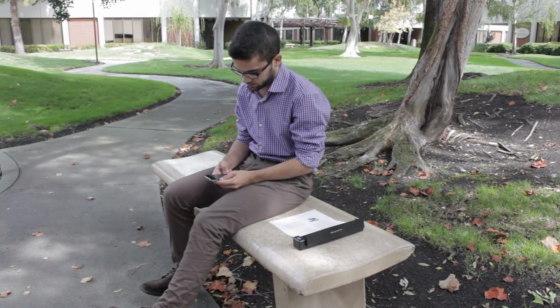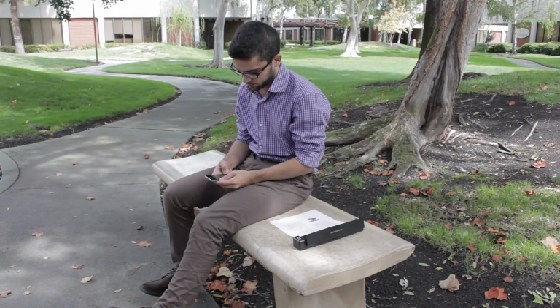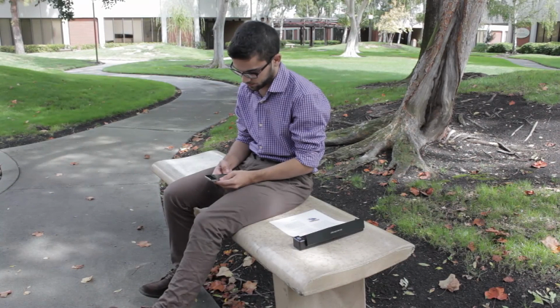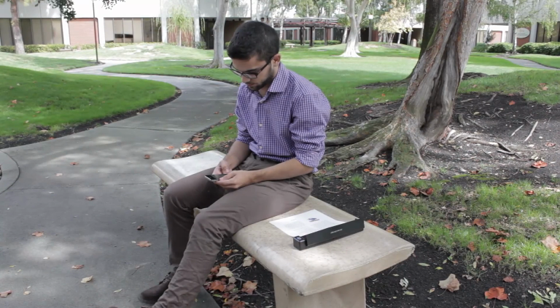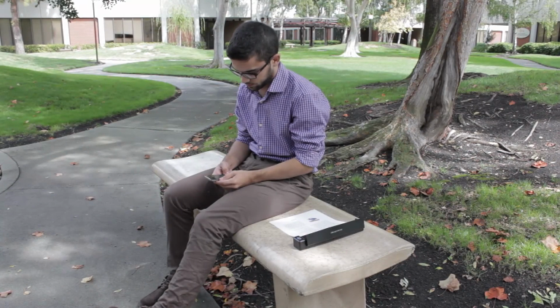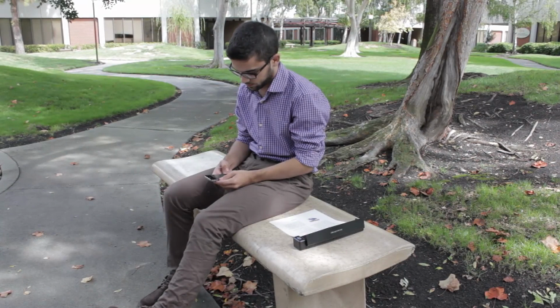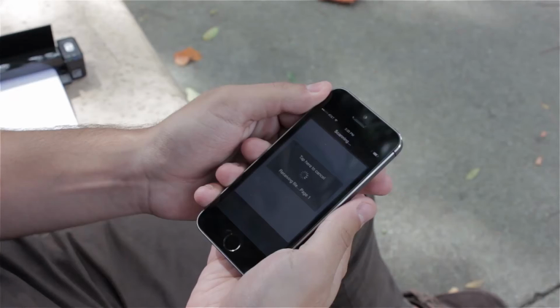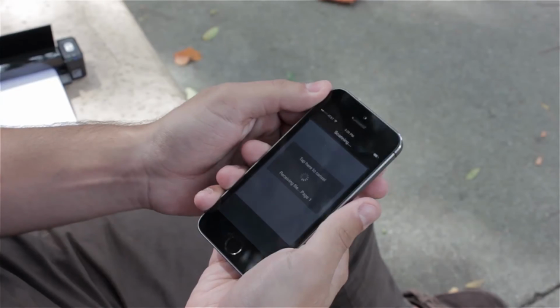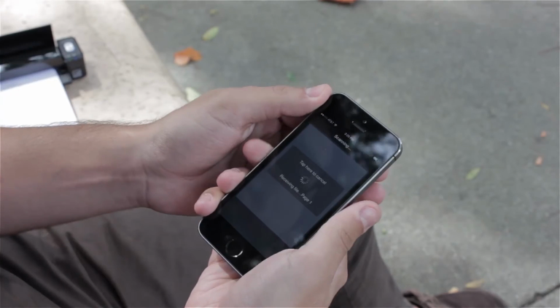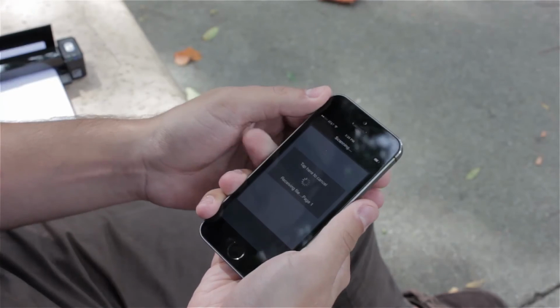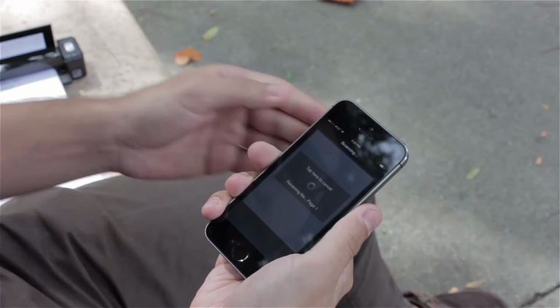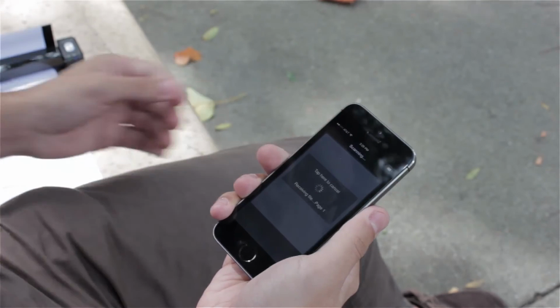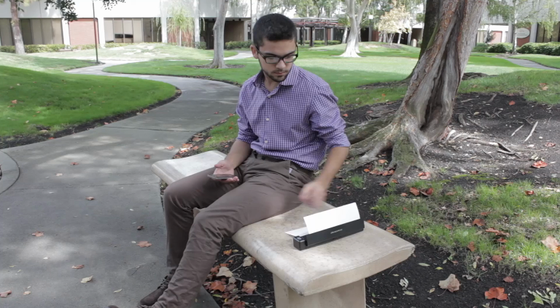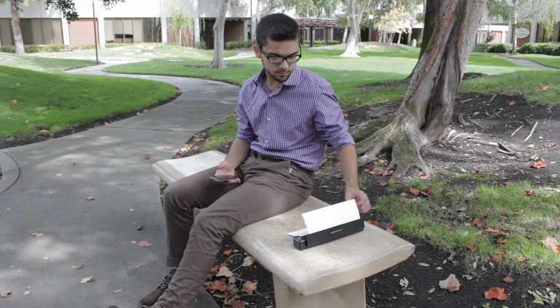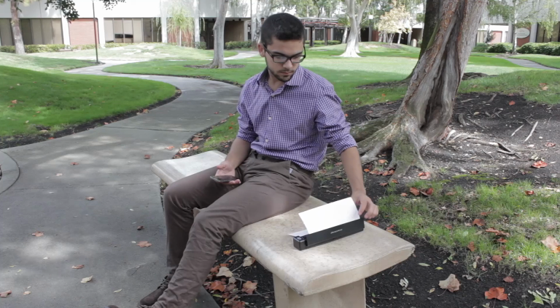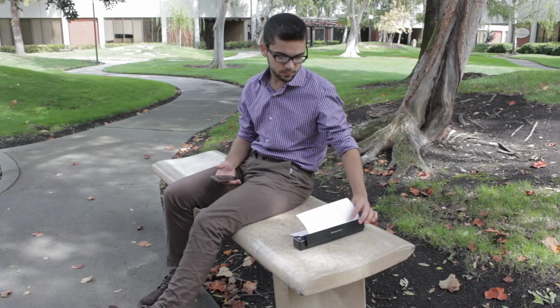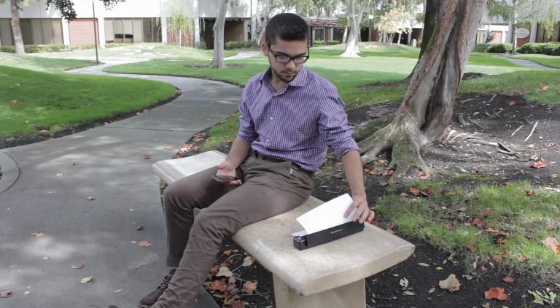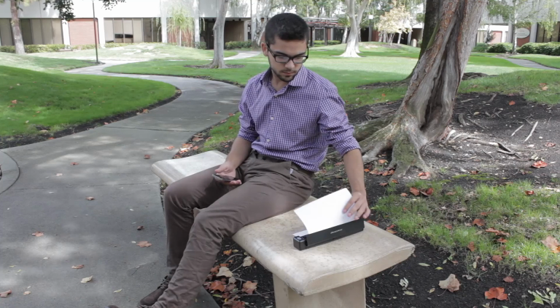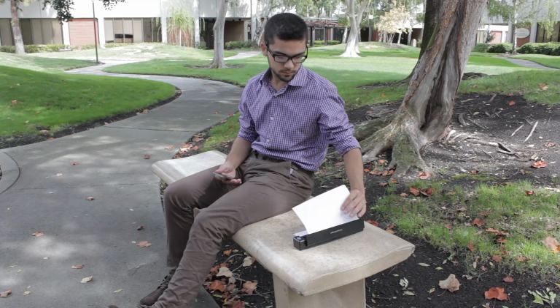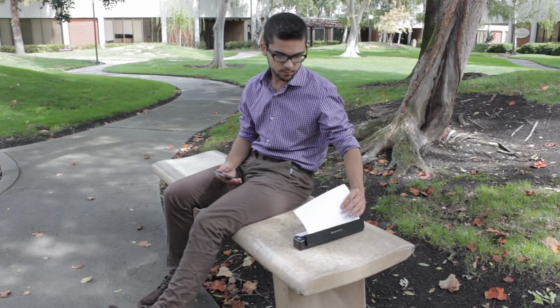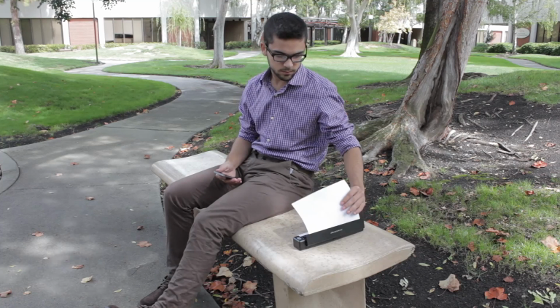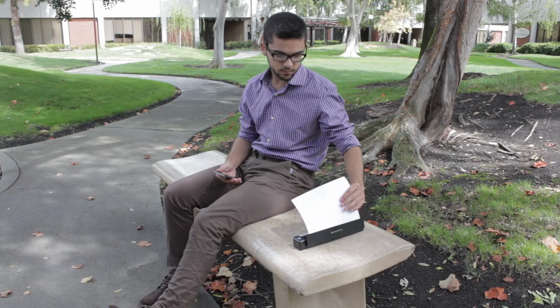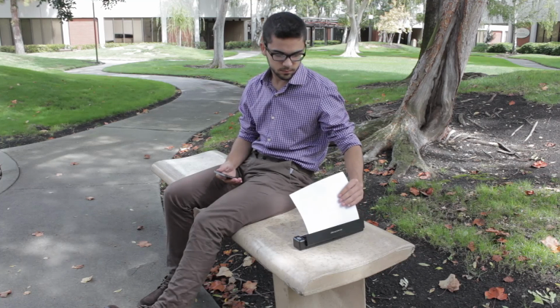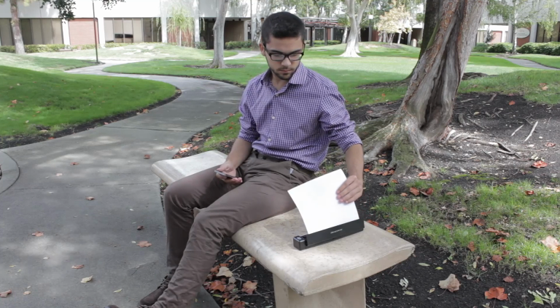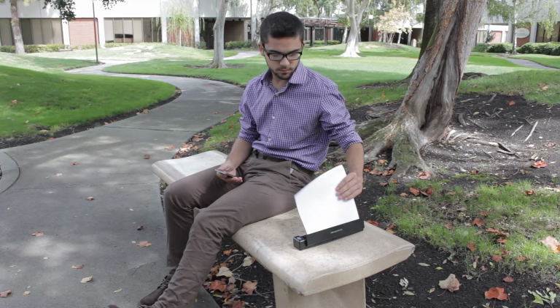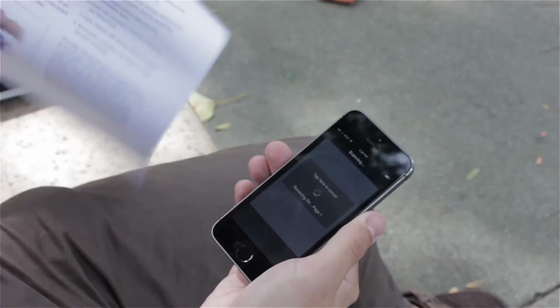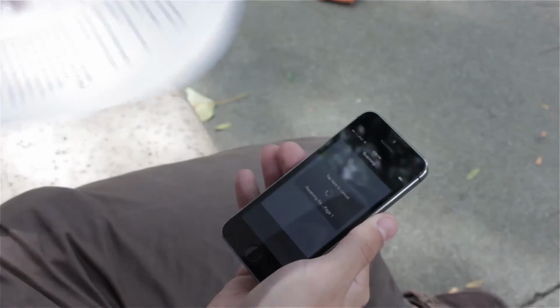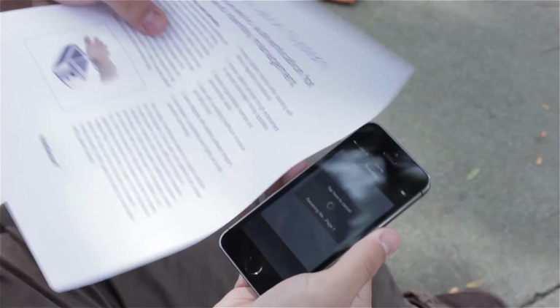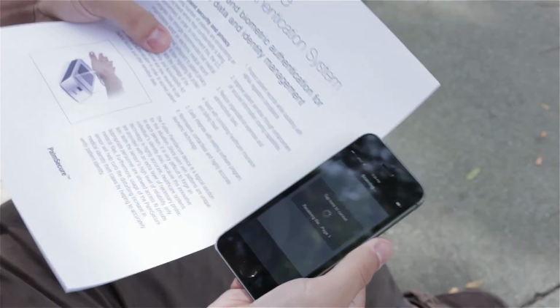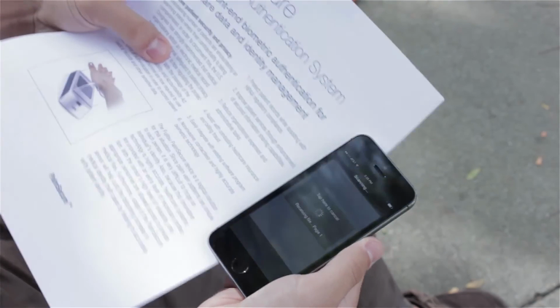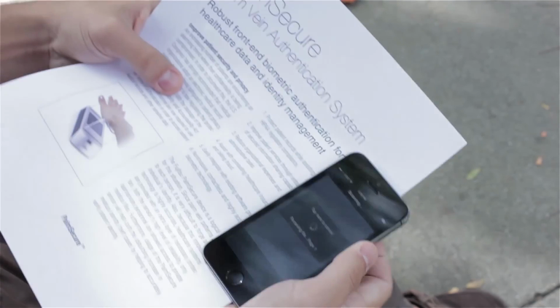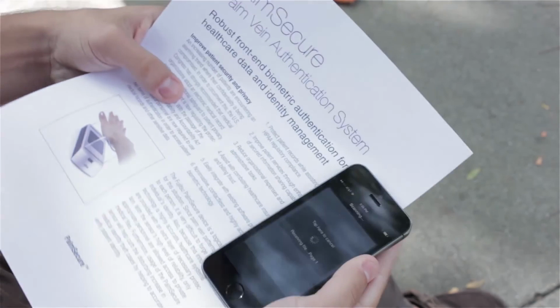The ScanSnap iX100 is perfect for someone looking for a compact, battery powered scanner that can be used anywhere.